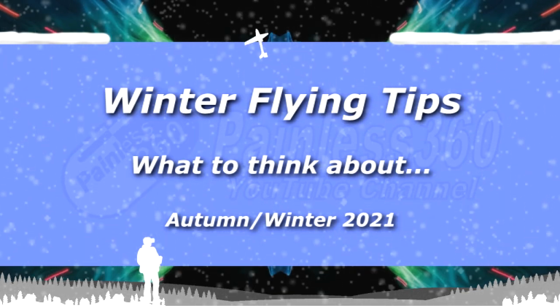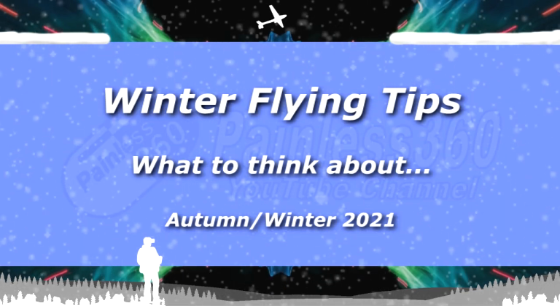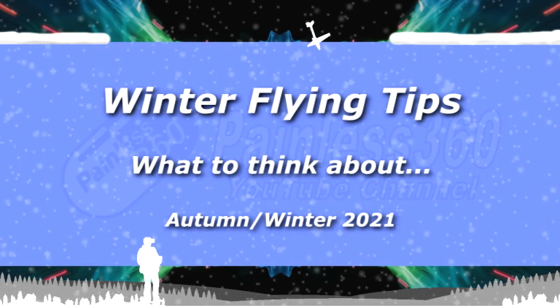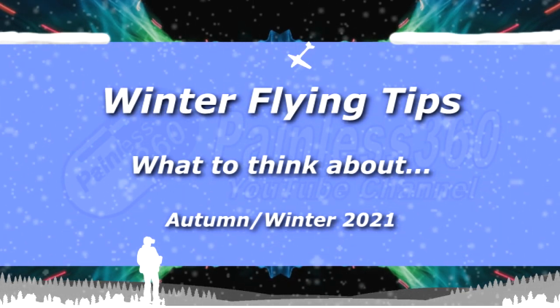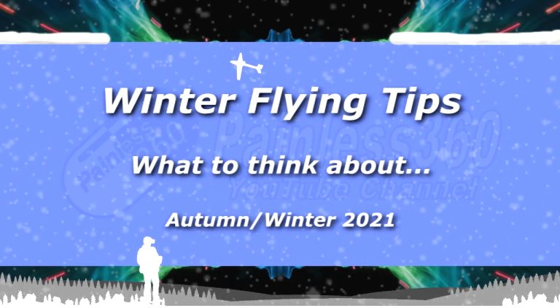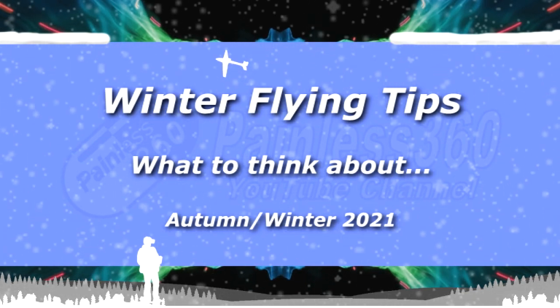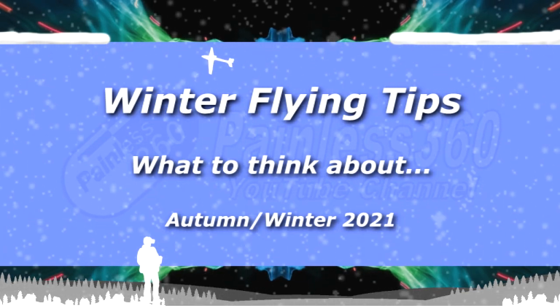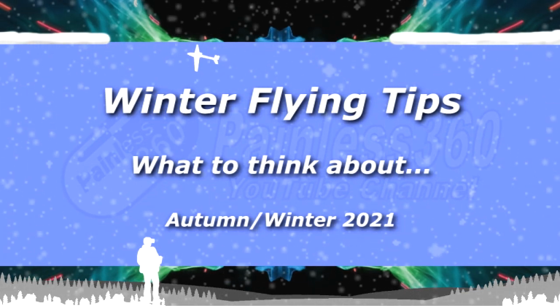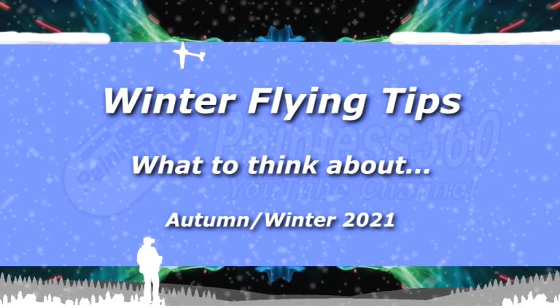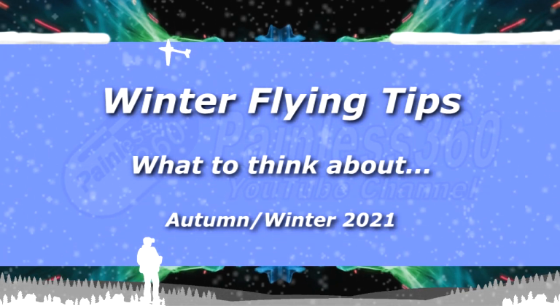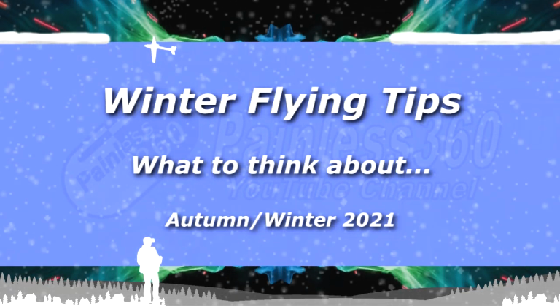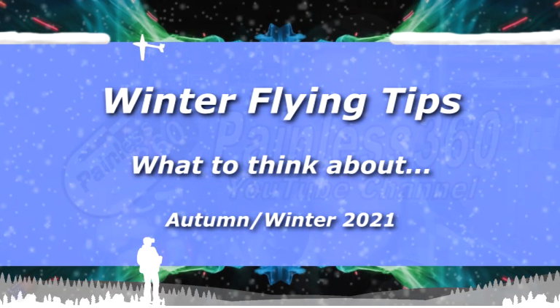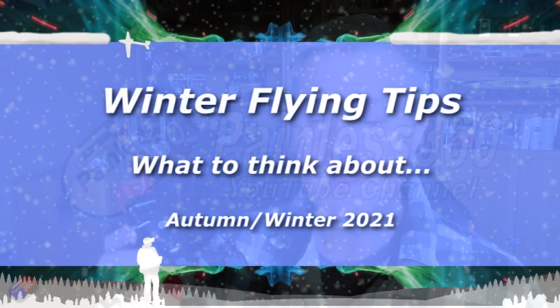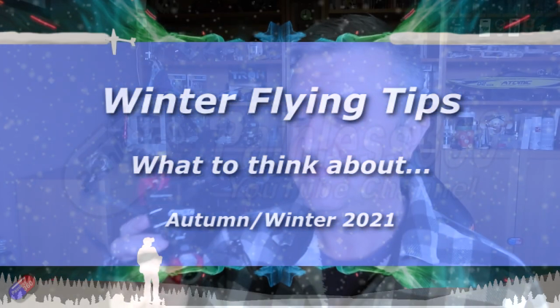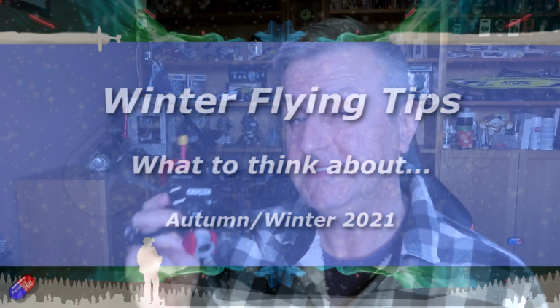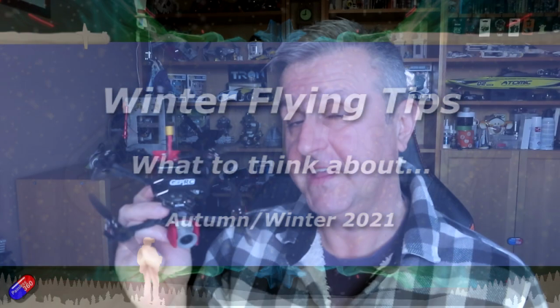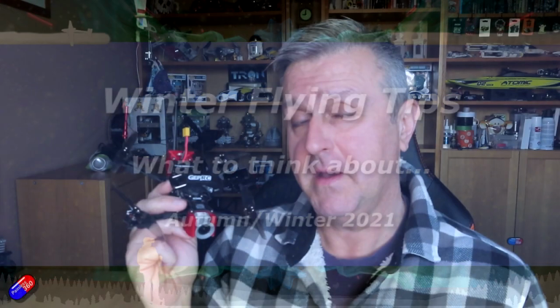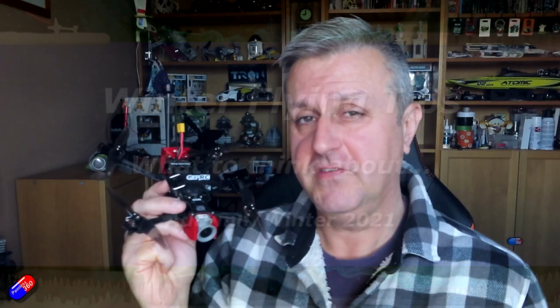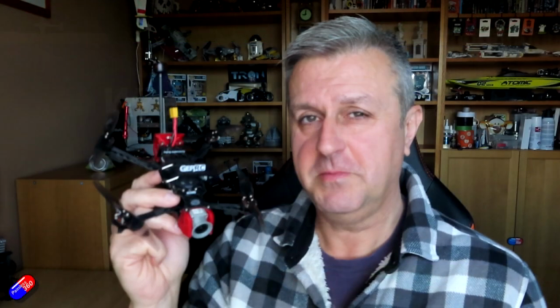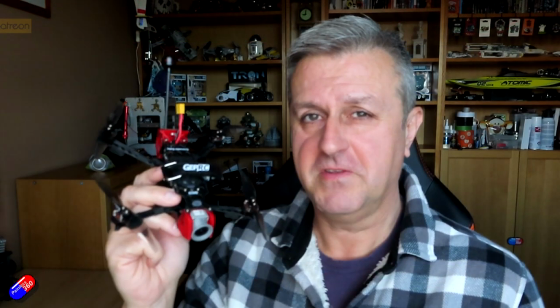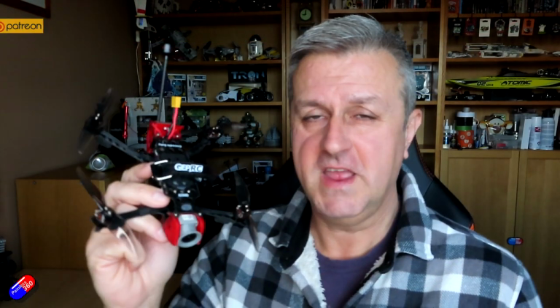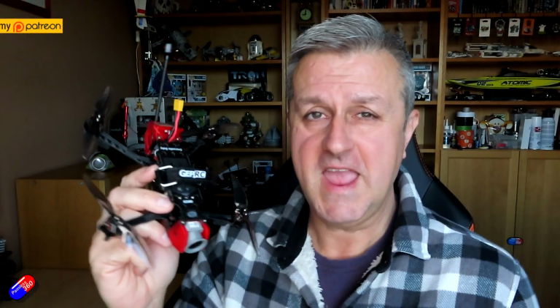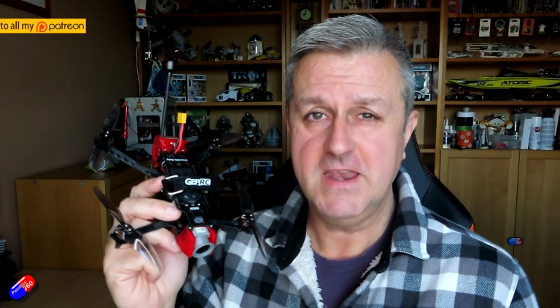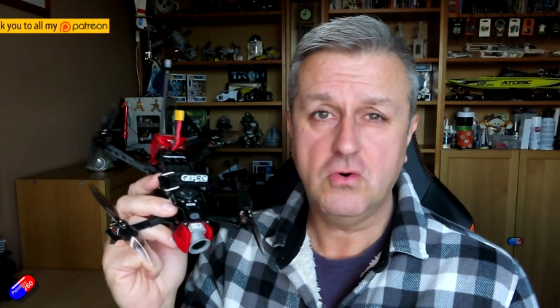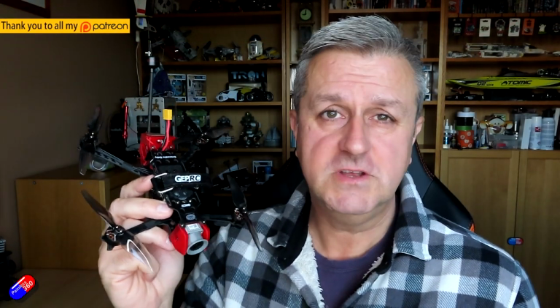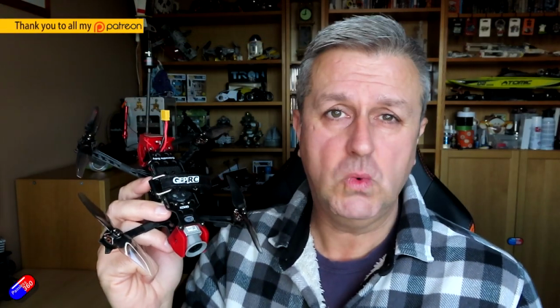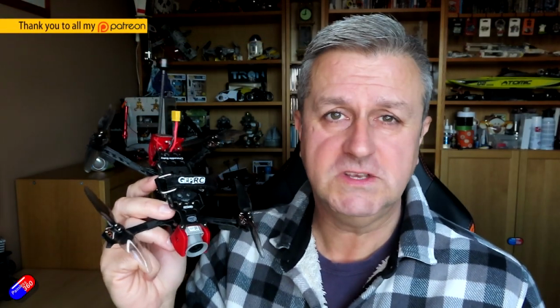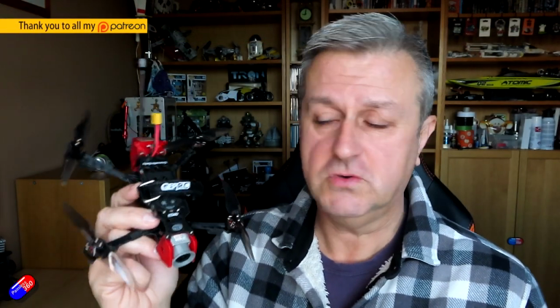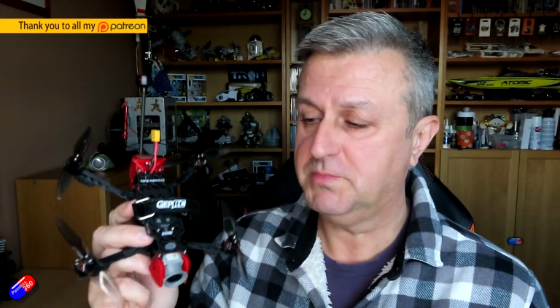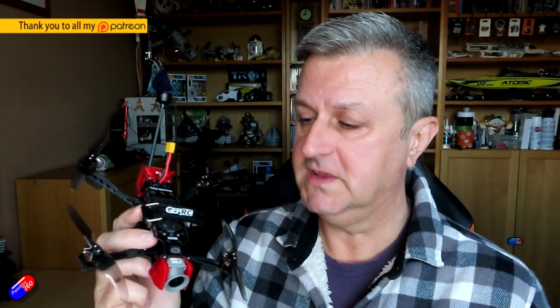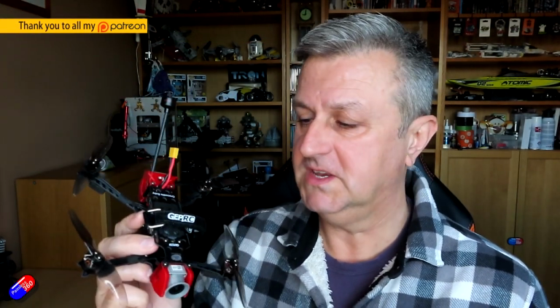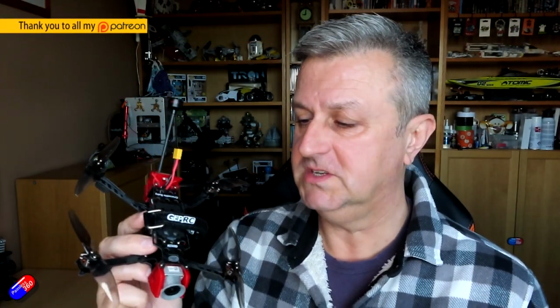Hello and welcome to the video. This is my annual reminder of things to think about if you're going to be flying in autumn, winter or spring conditions.